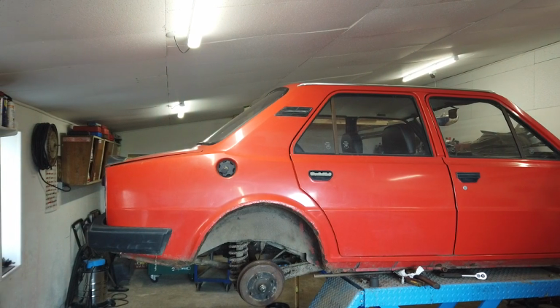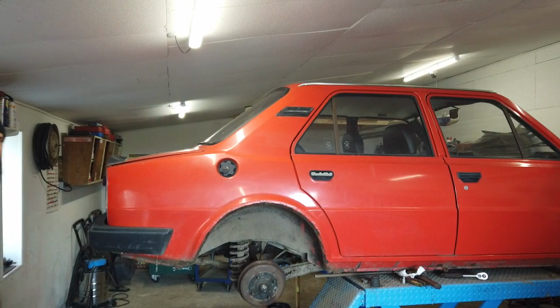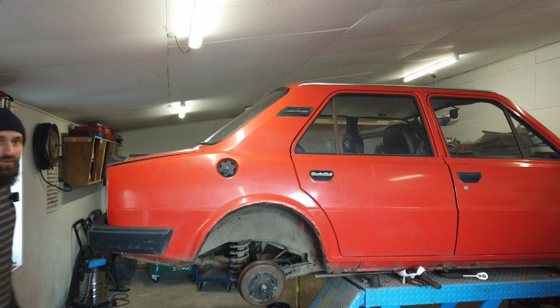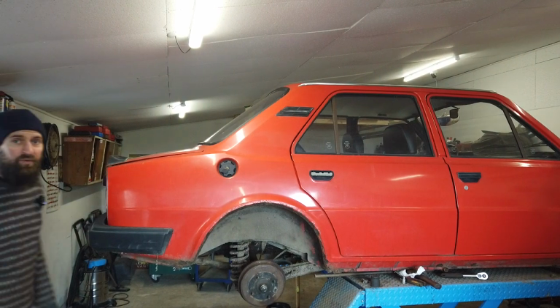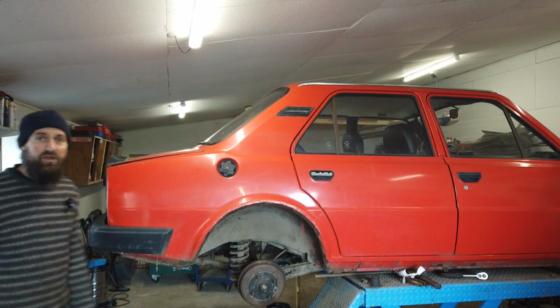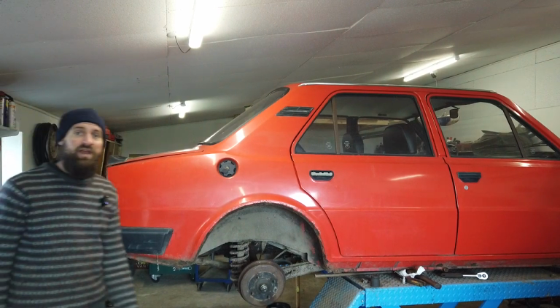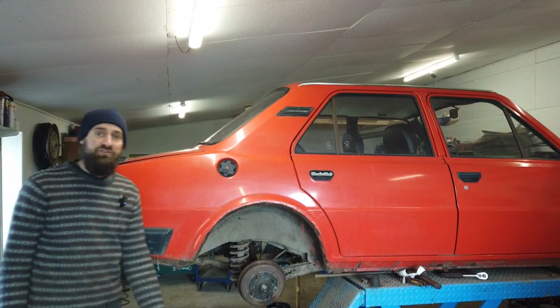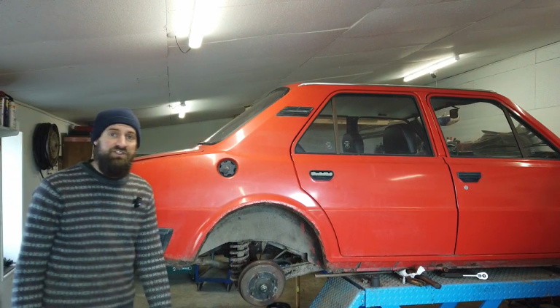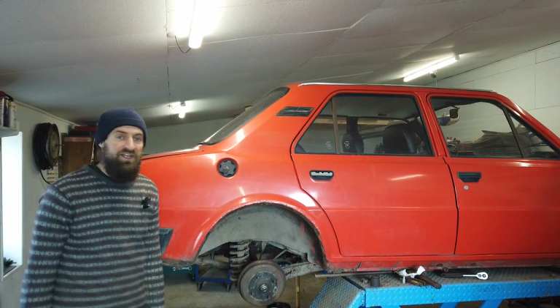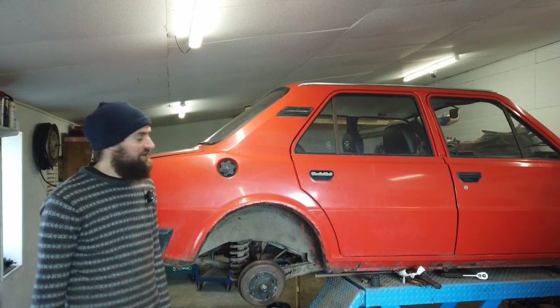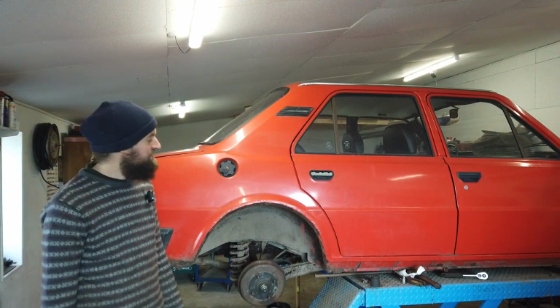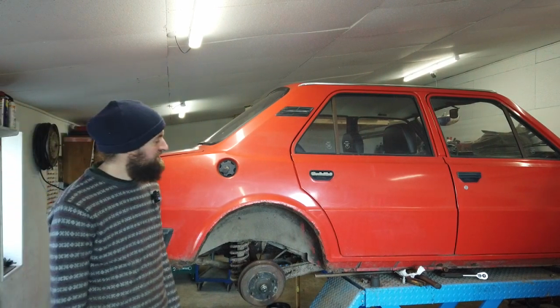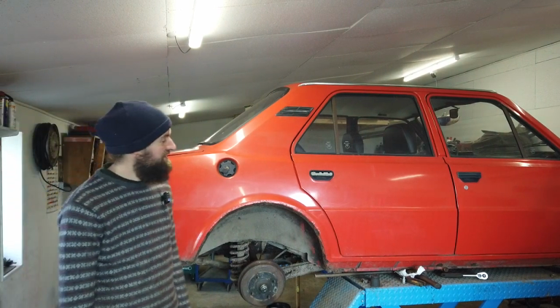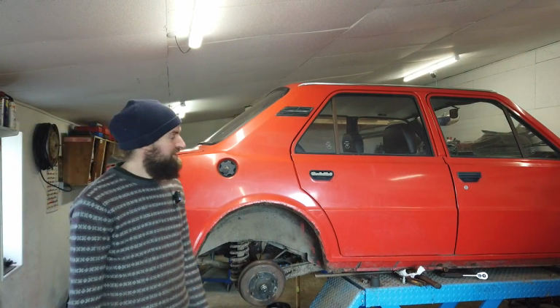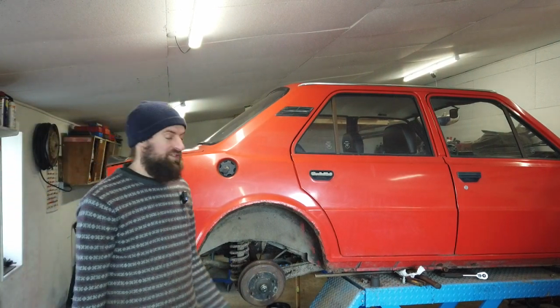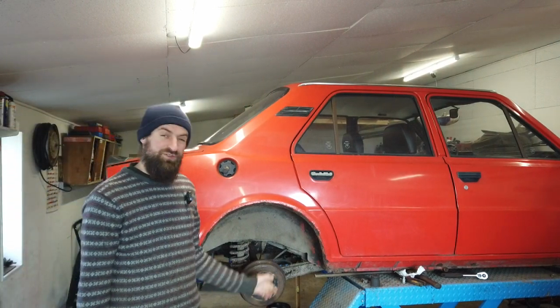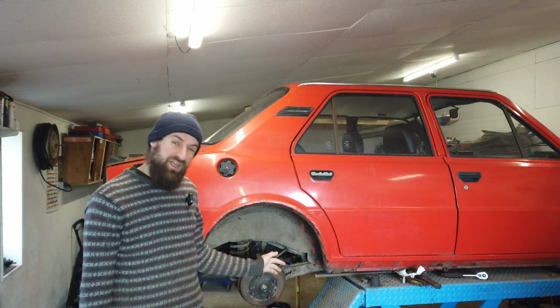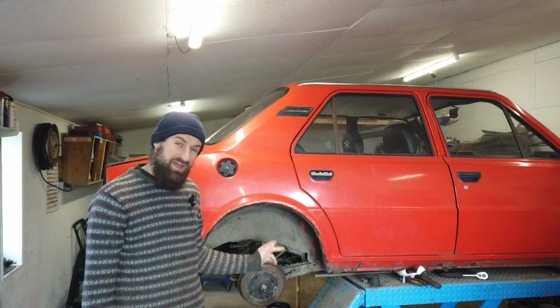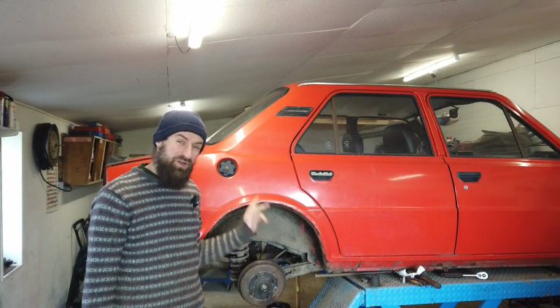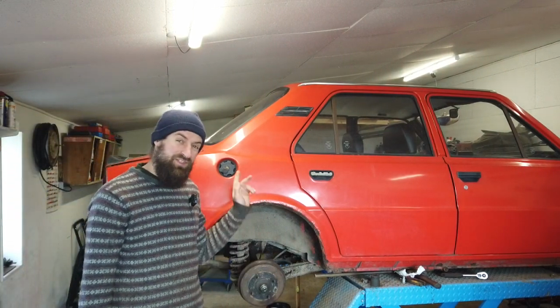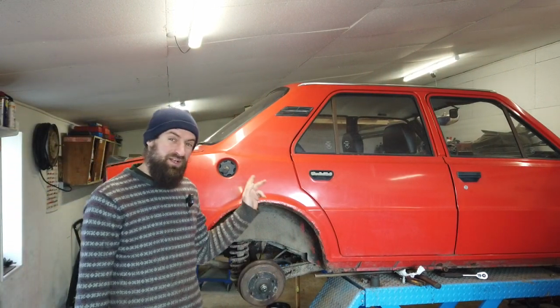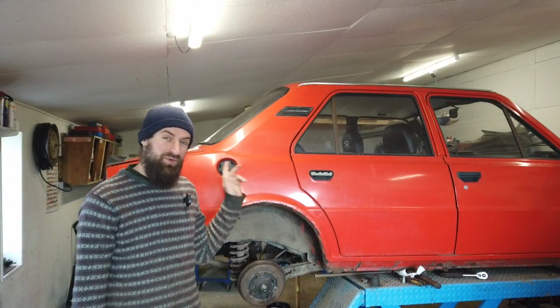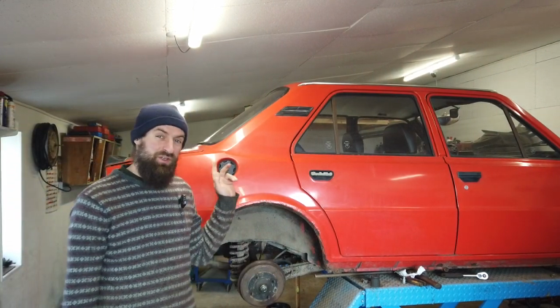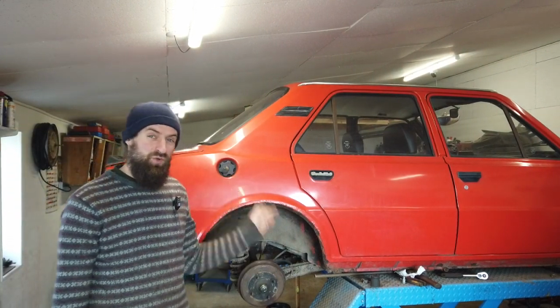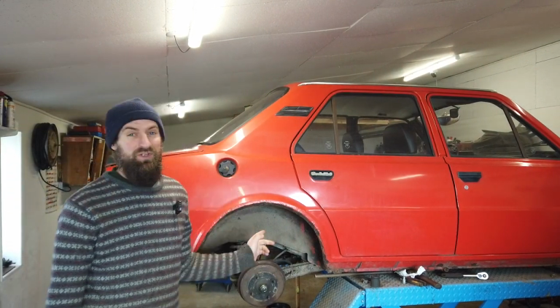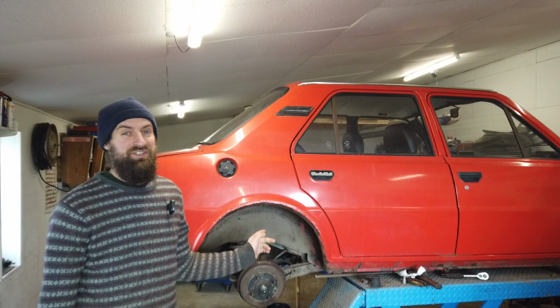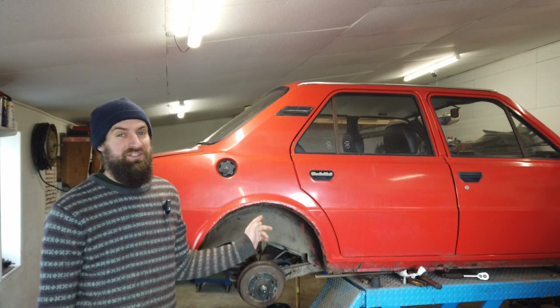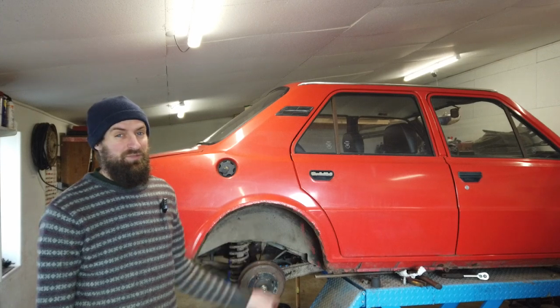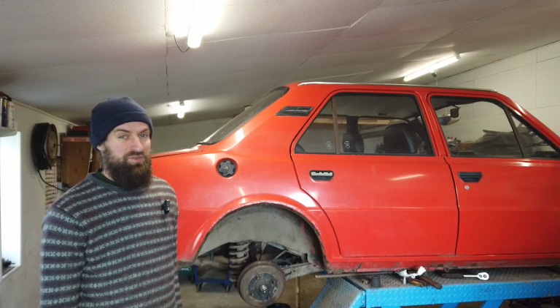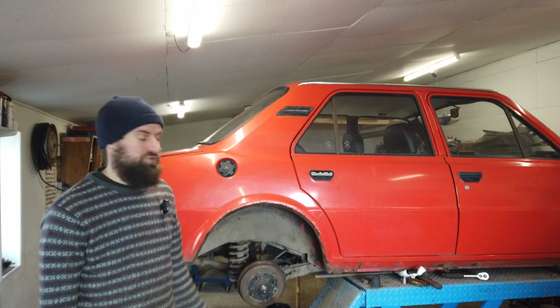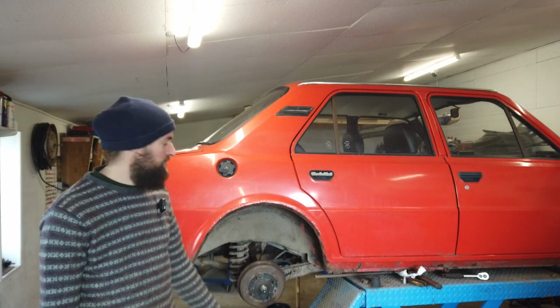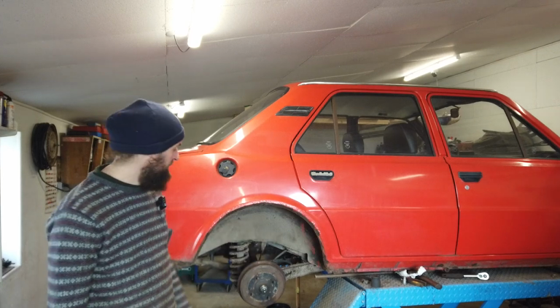Hello and welcome back to Seaside Garage. Today I'm going to take a look at the coolant system on the Skoda.